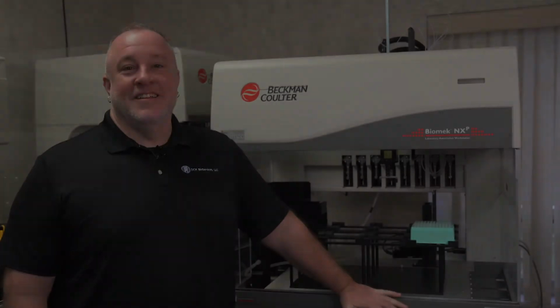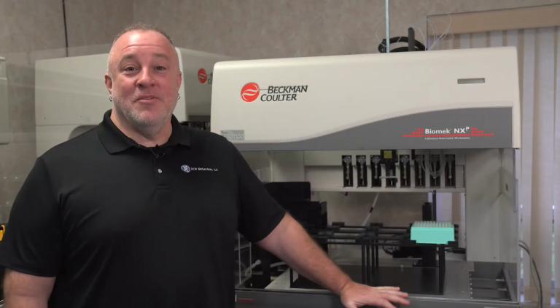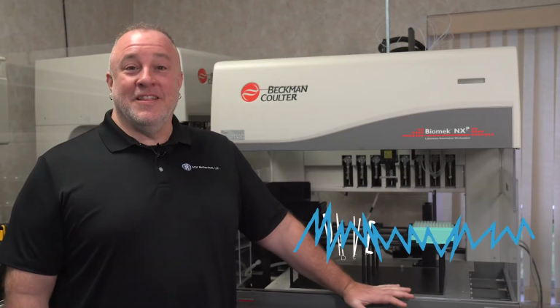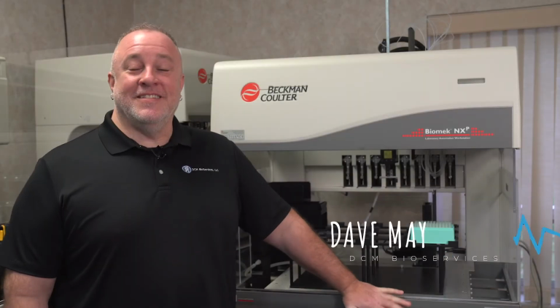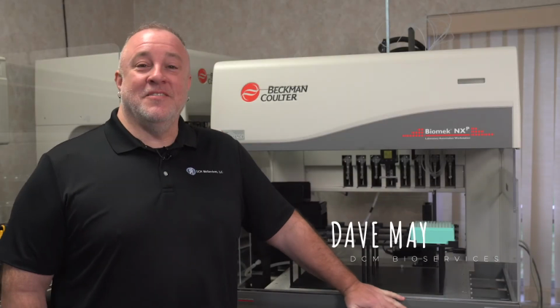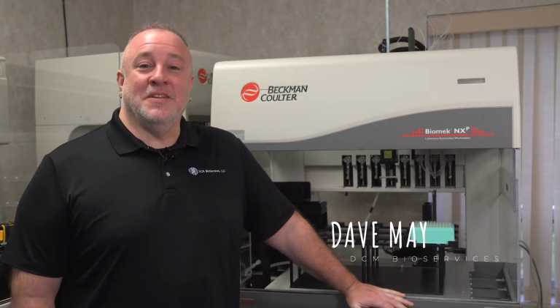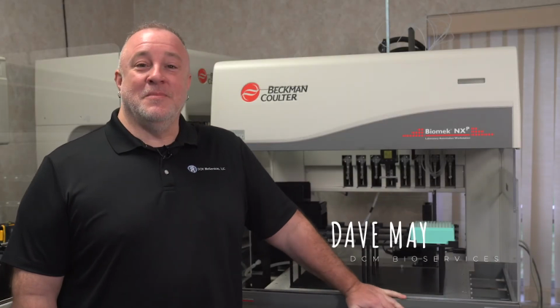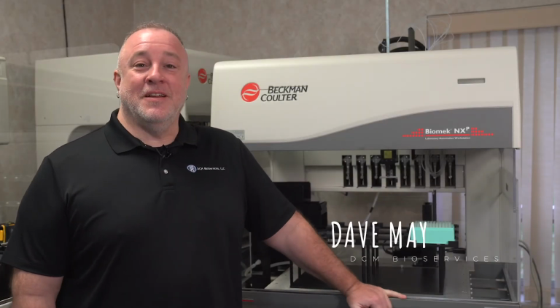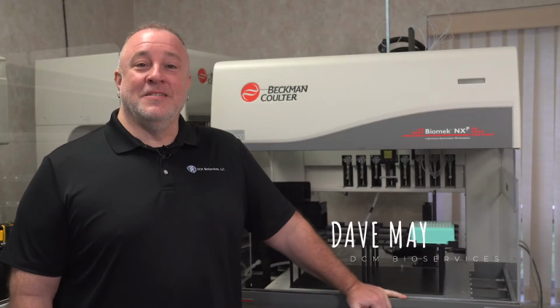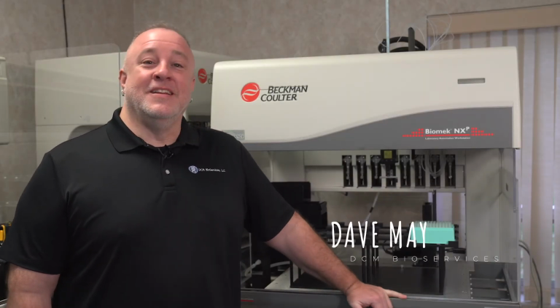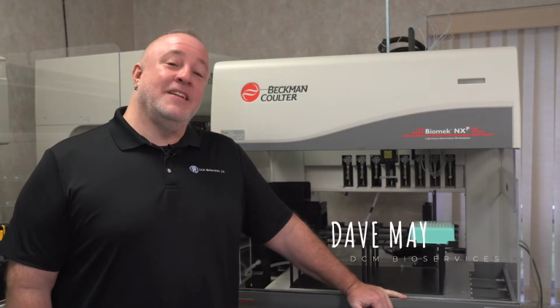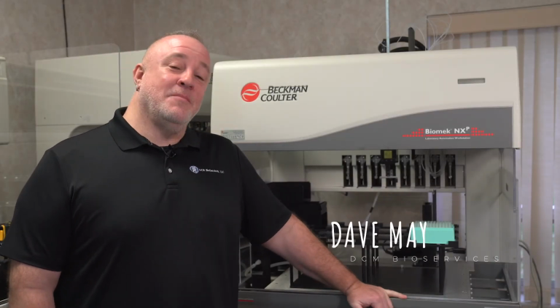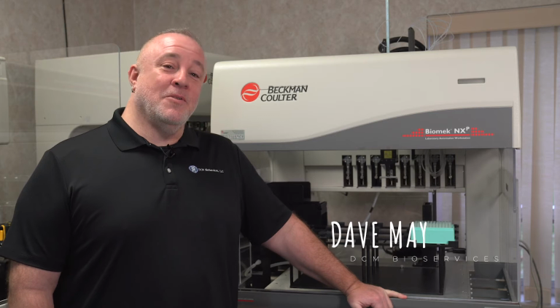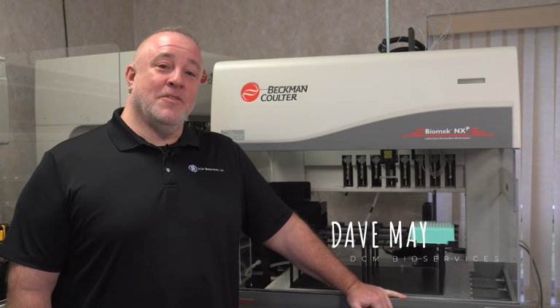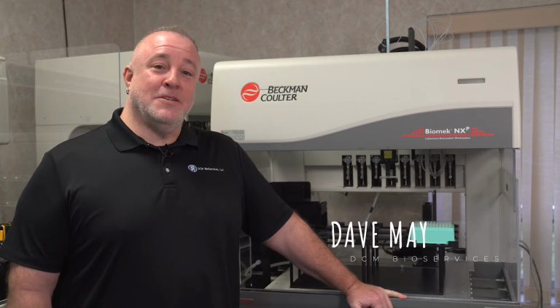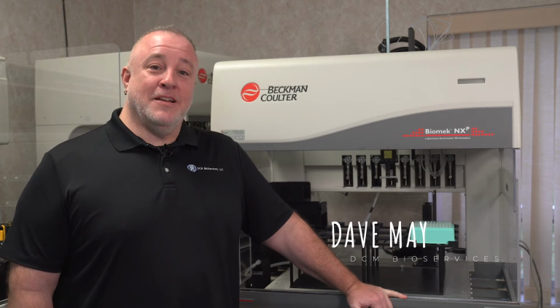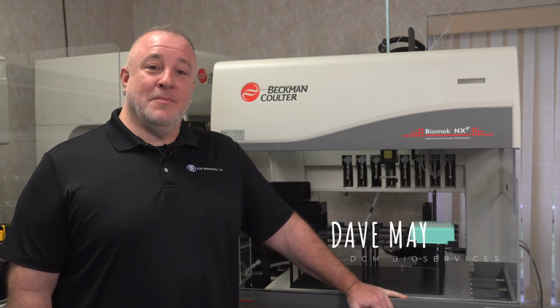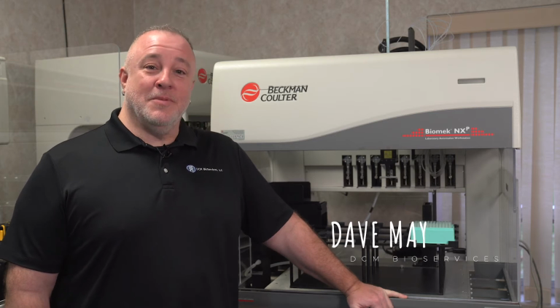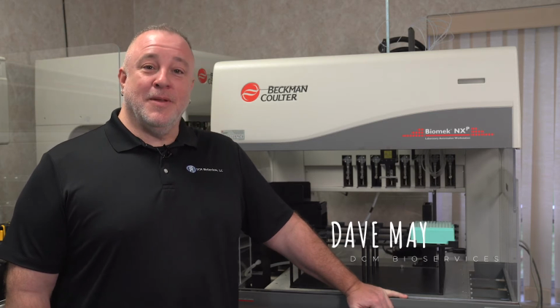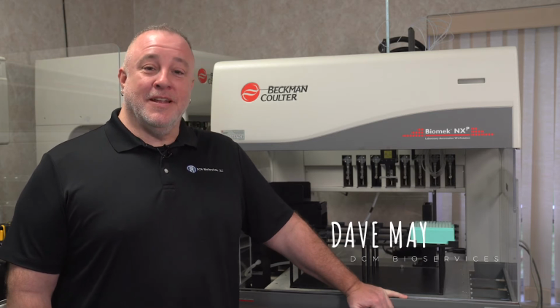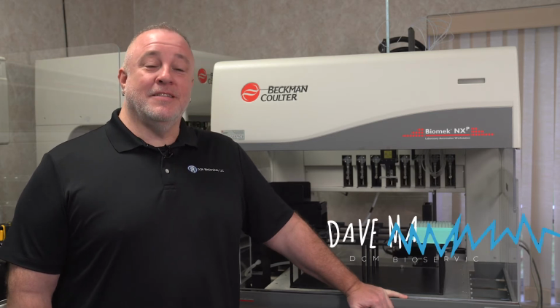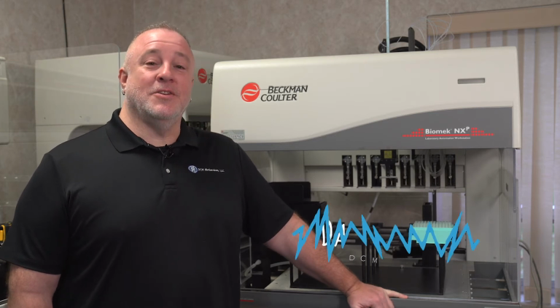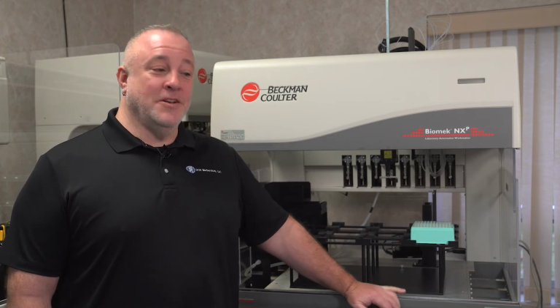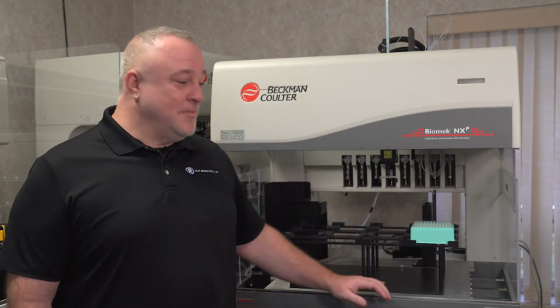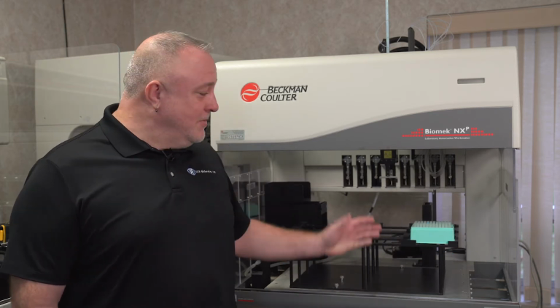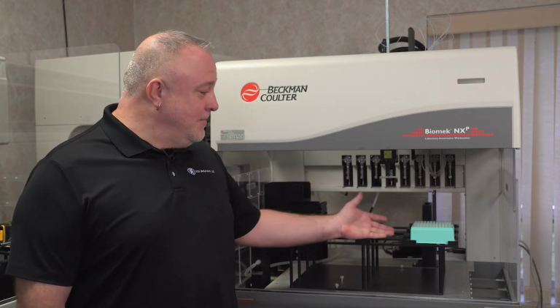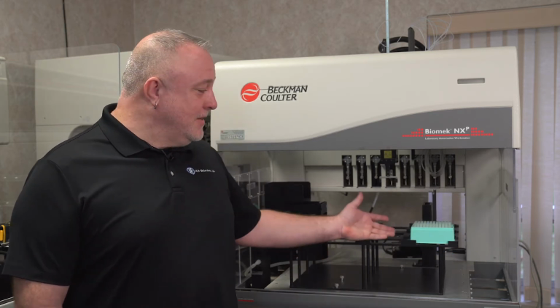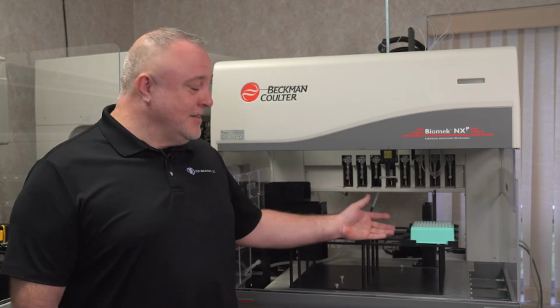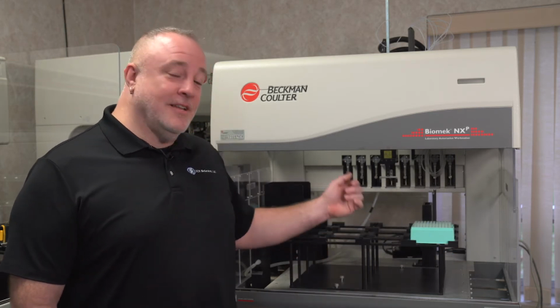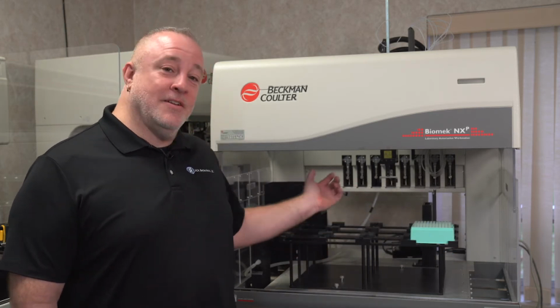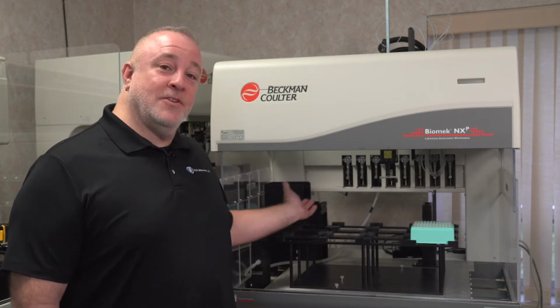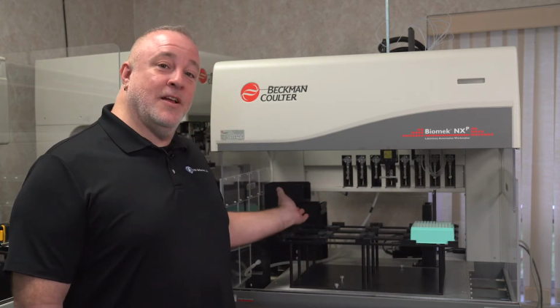Hey everybody, this is Dave from DCMBio. Today I'm going to go over the functionality of the Biomex Span 8 to shuck your tips into a tip box instead of into the trash.